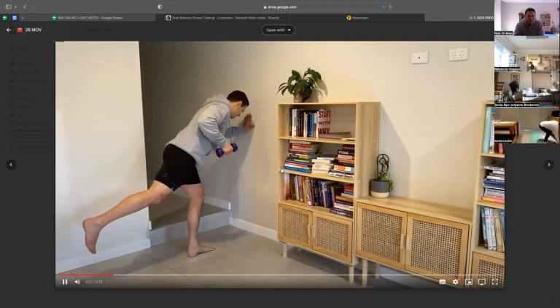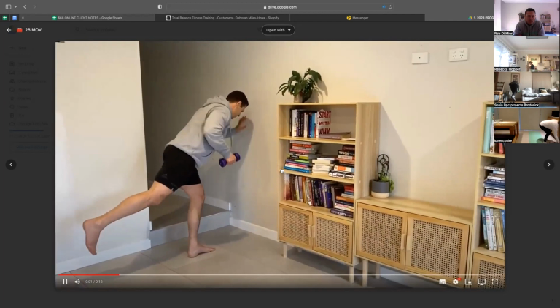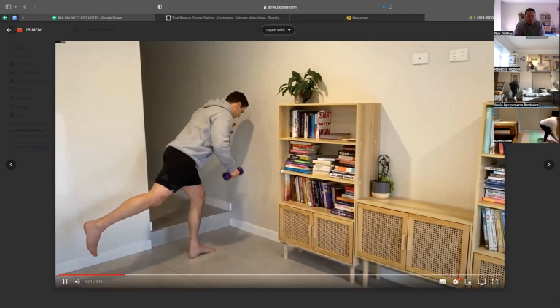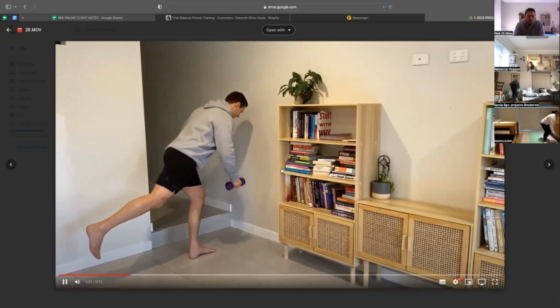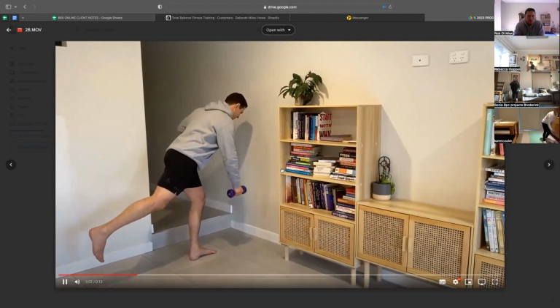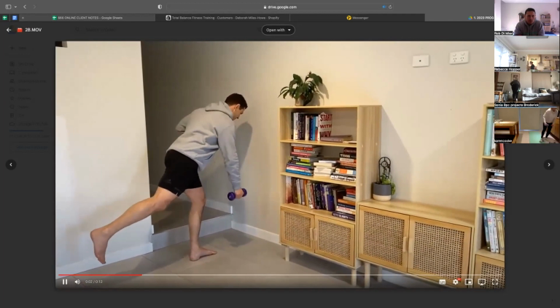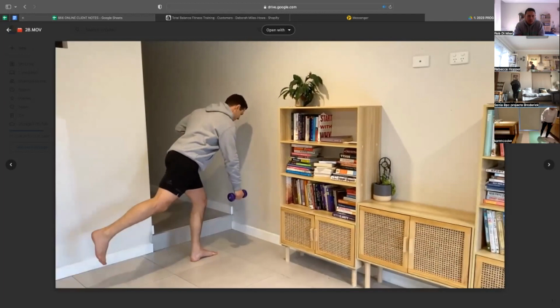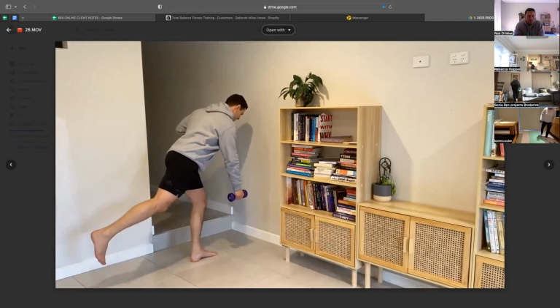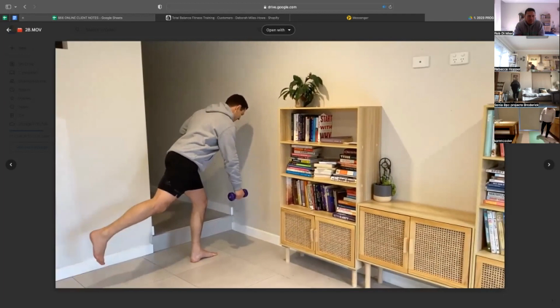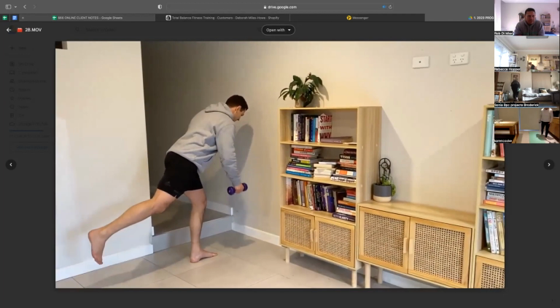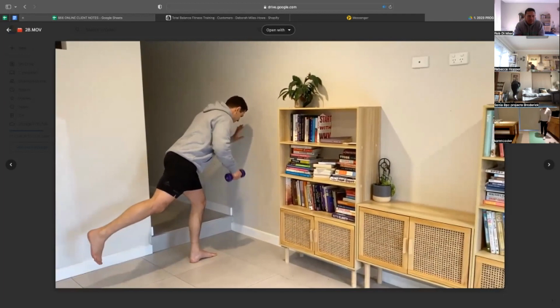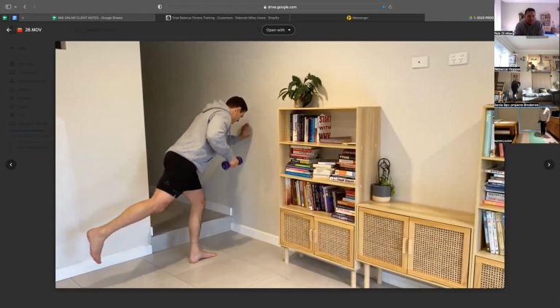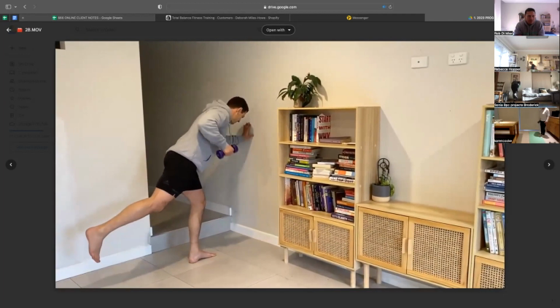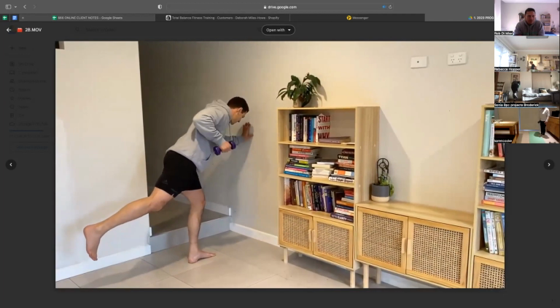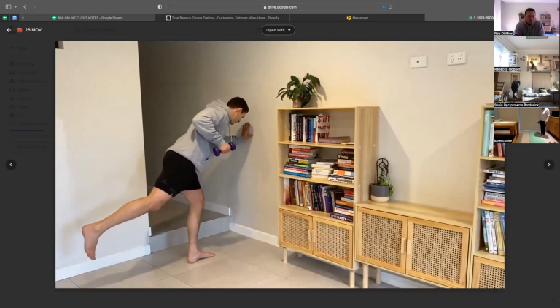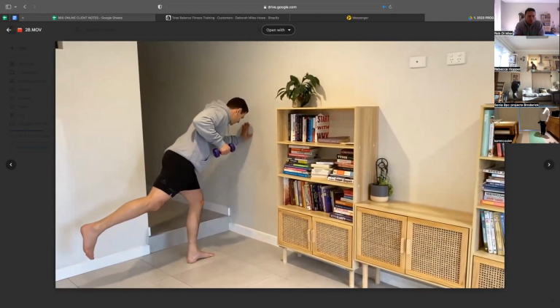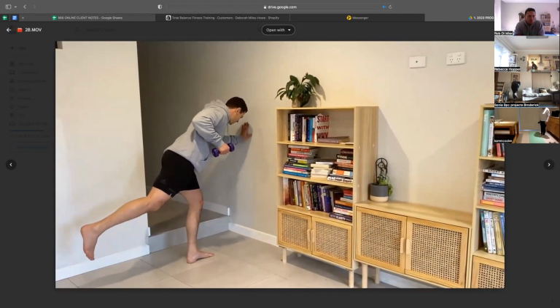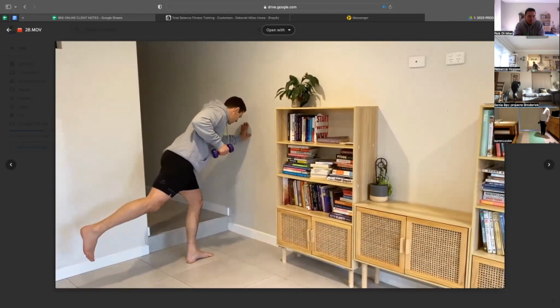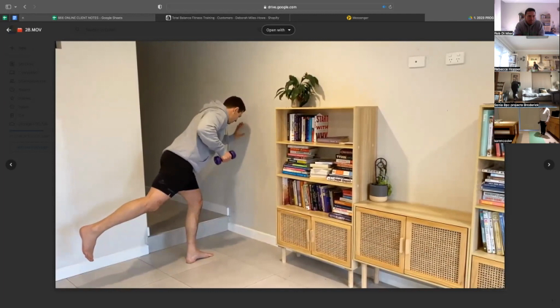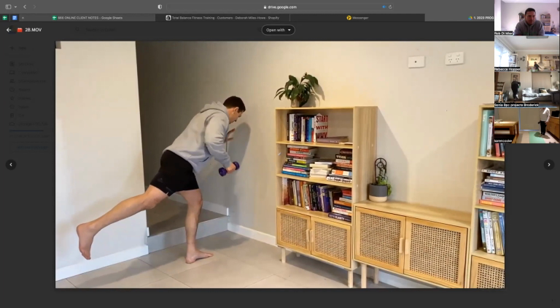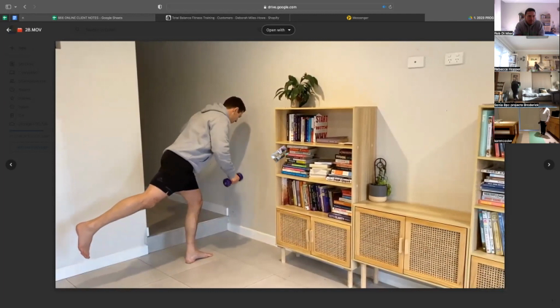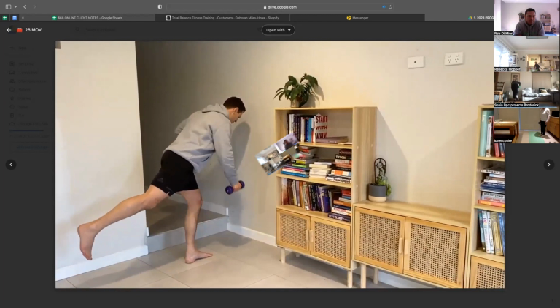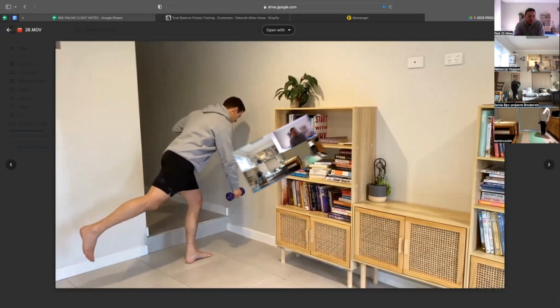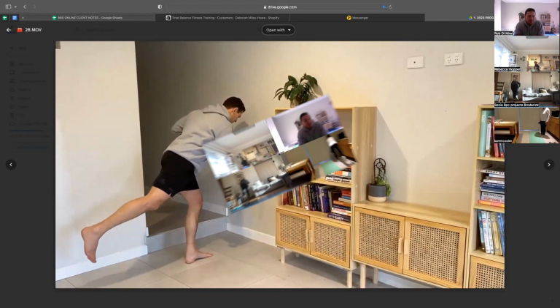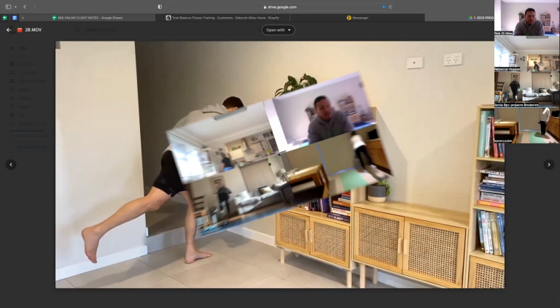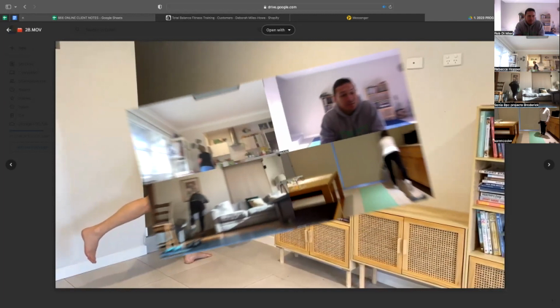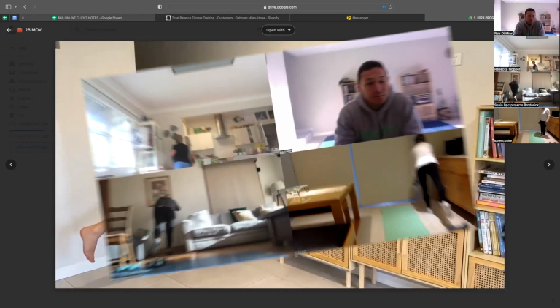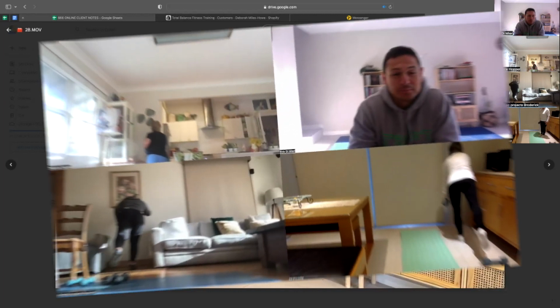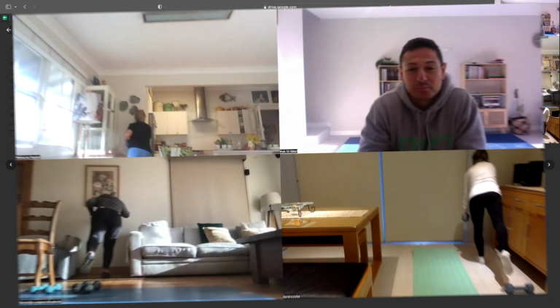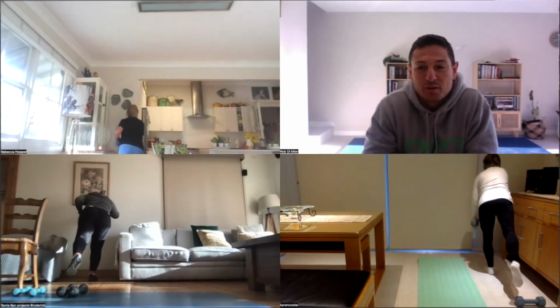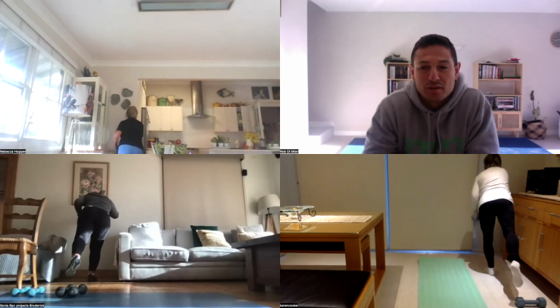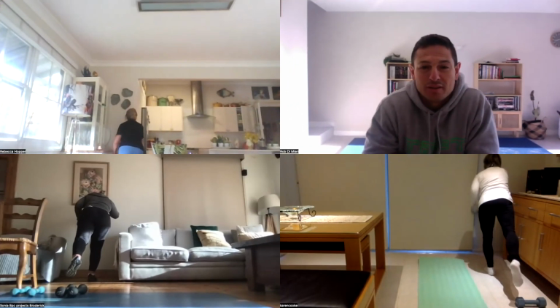One hand is going to just touch the wall at the top of the row only. As we lower the weight, we take that hand off the wall.